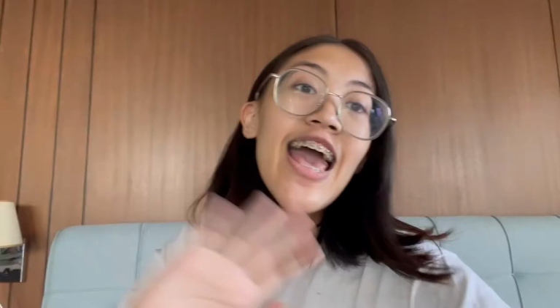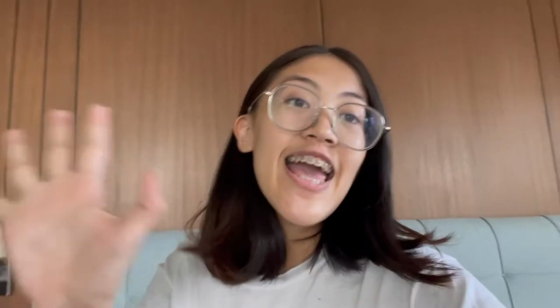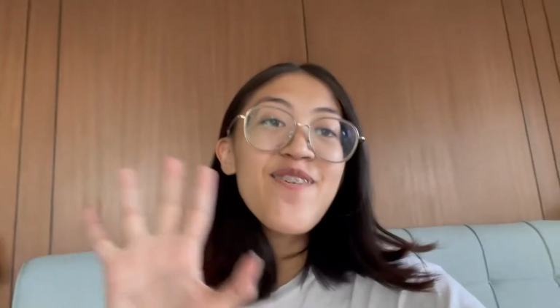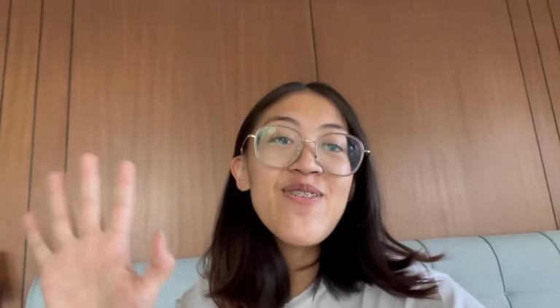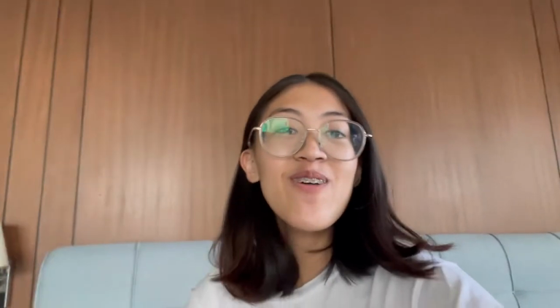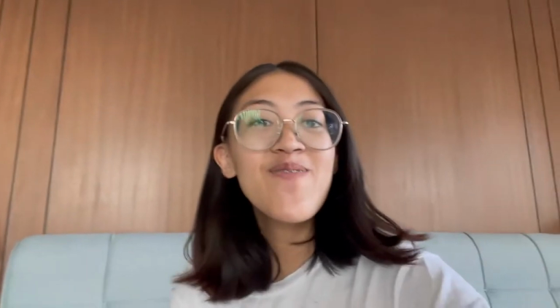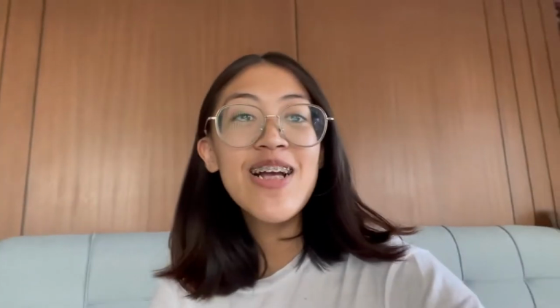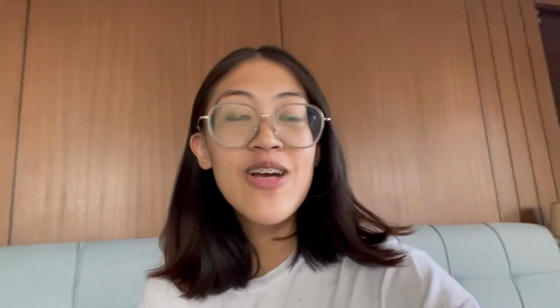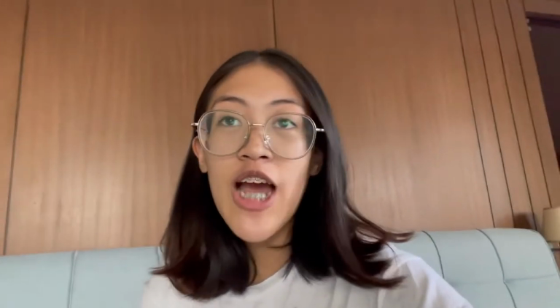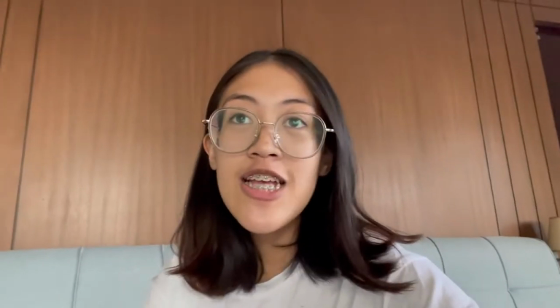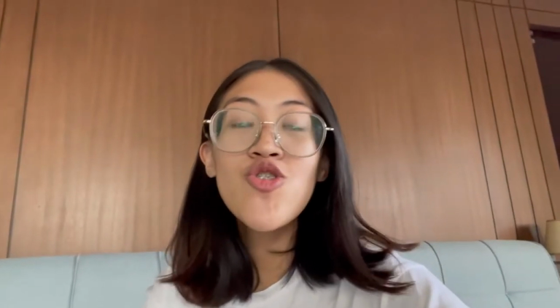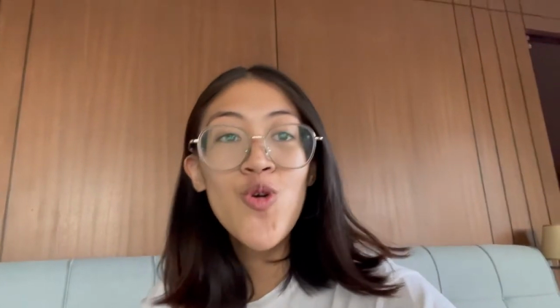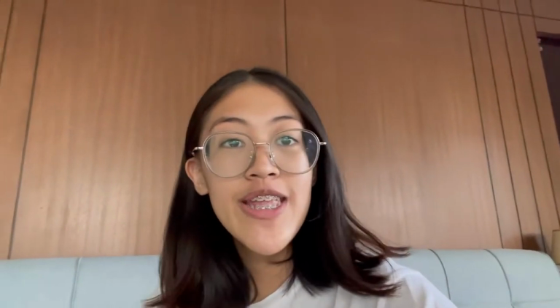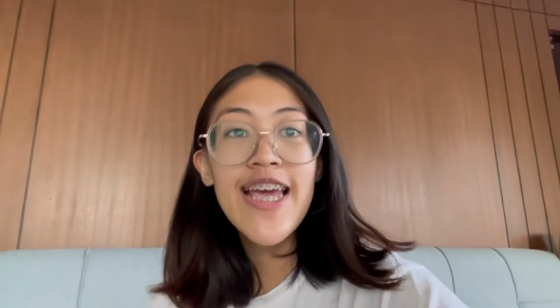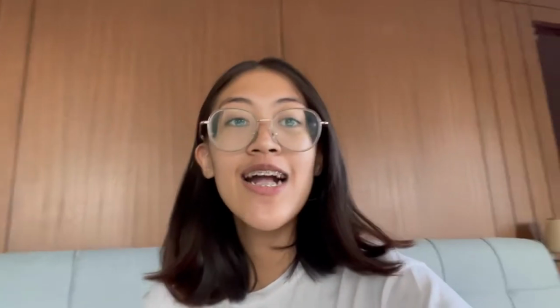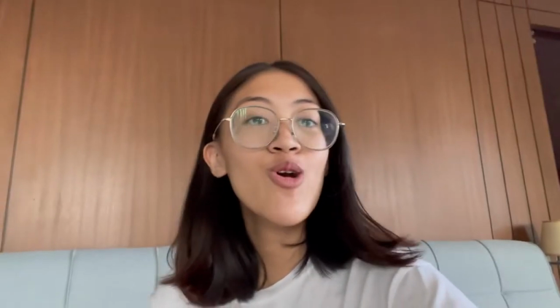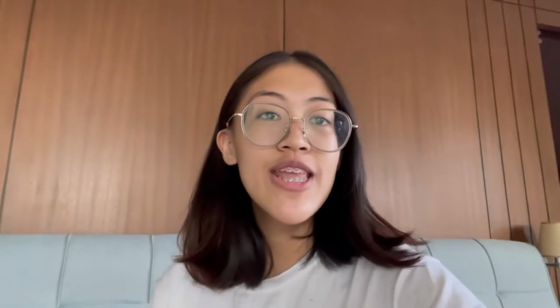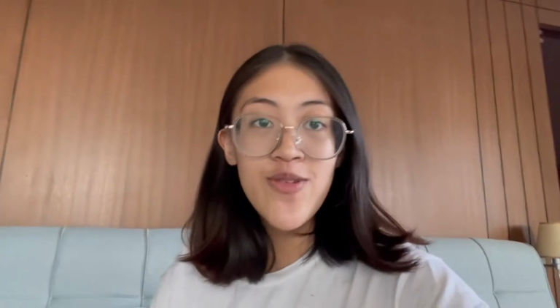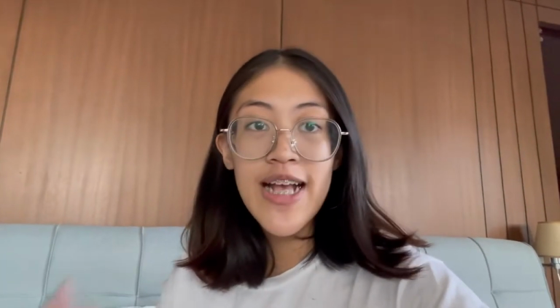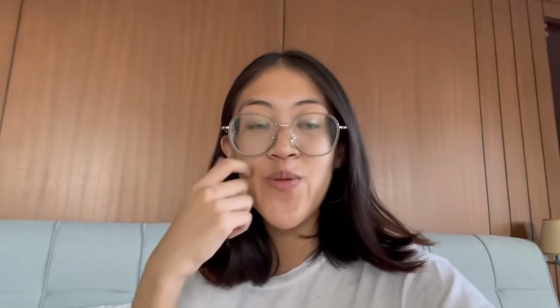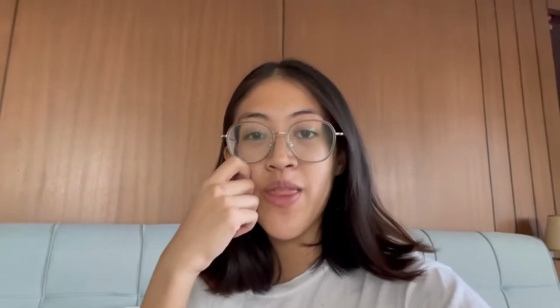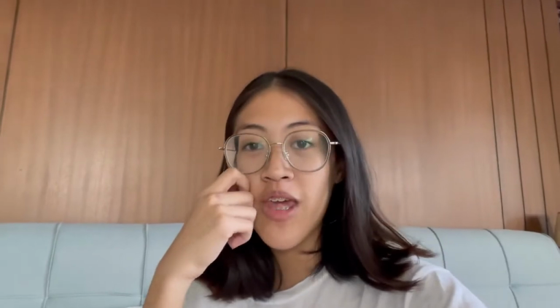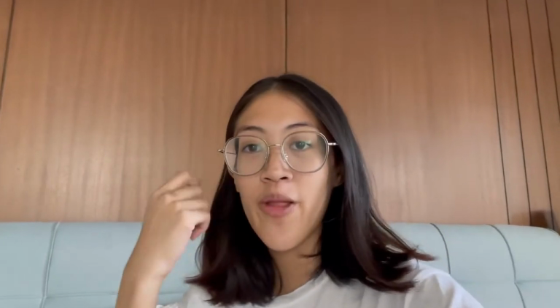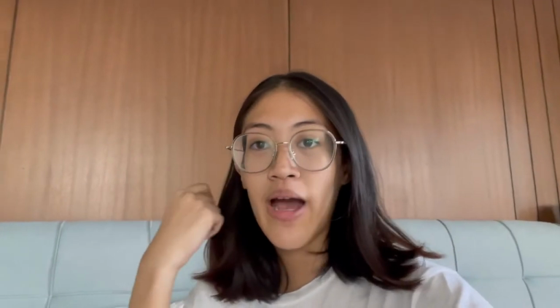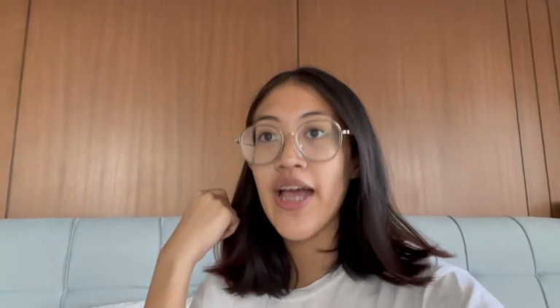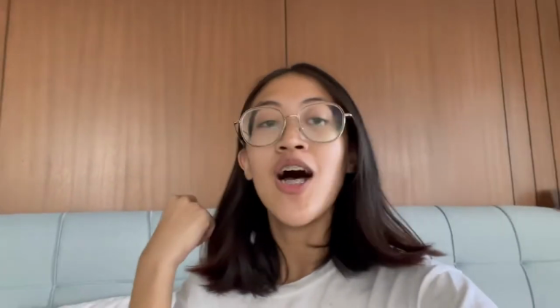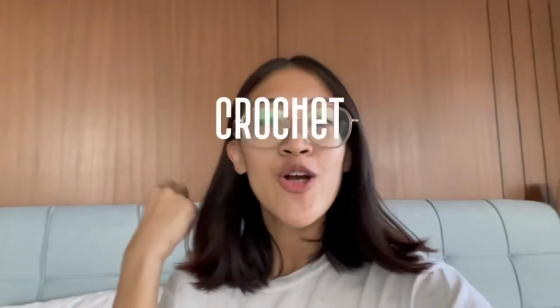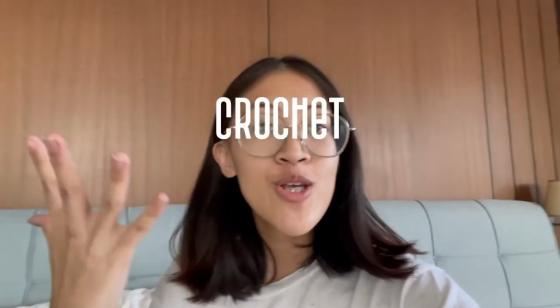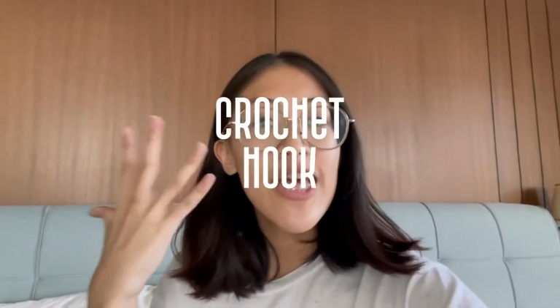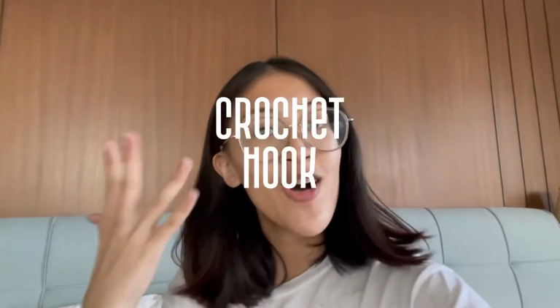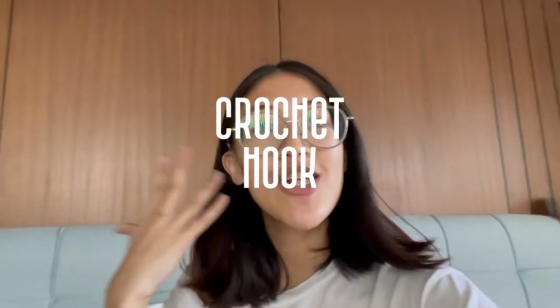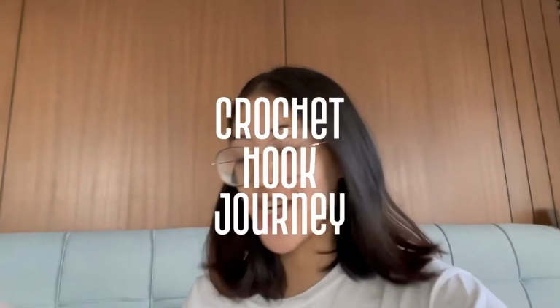Hey everyone! Welcome back to my channel. So today, I am going to take you guys with me on my crochet hook journey.